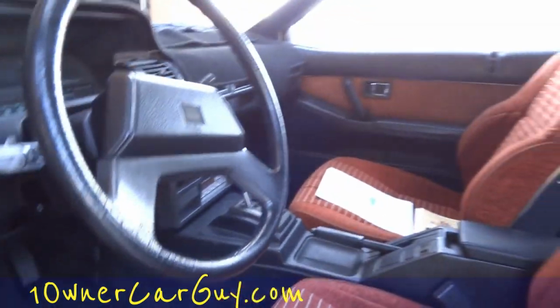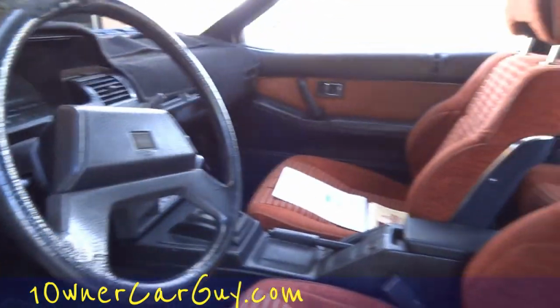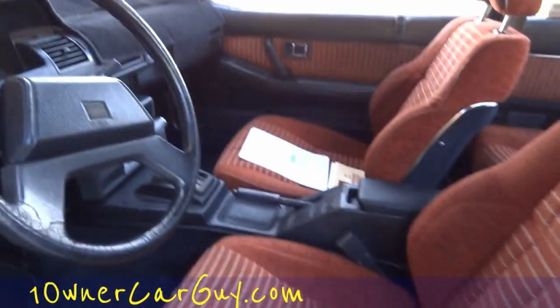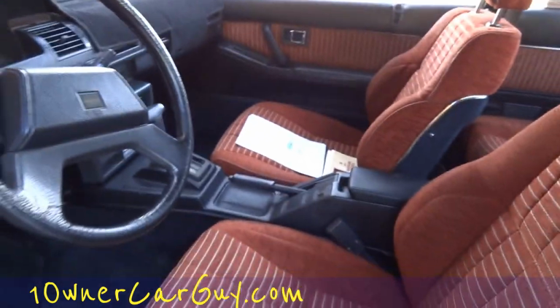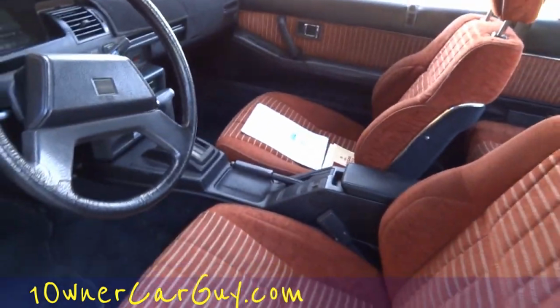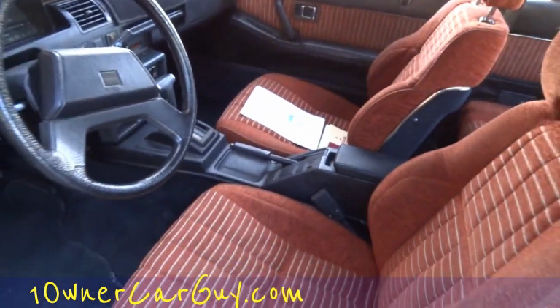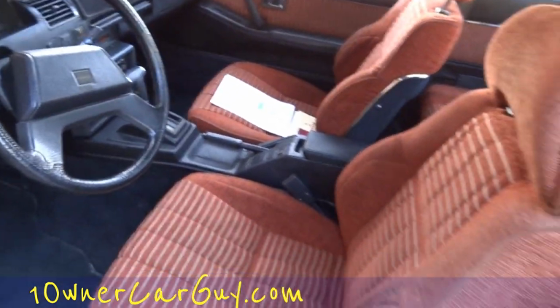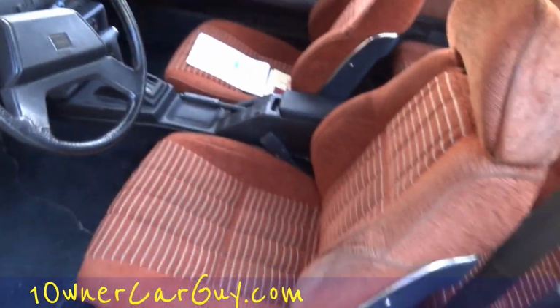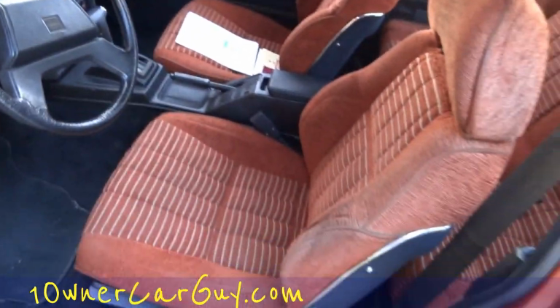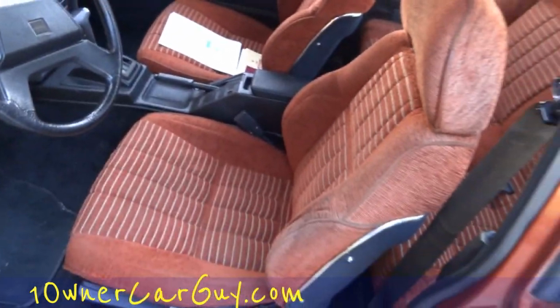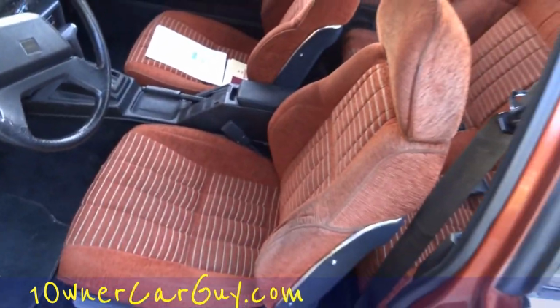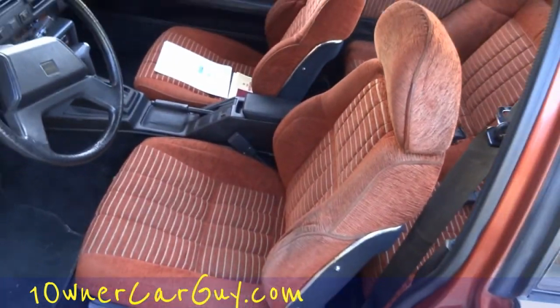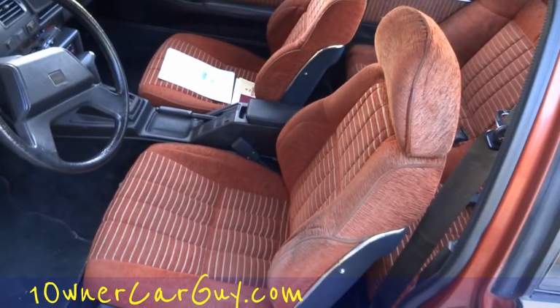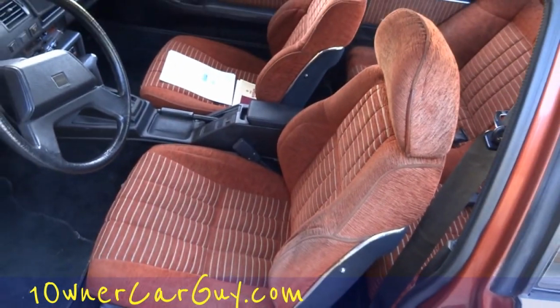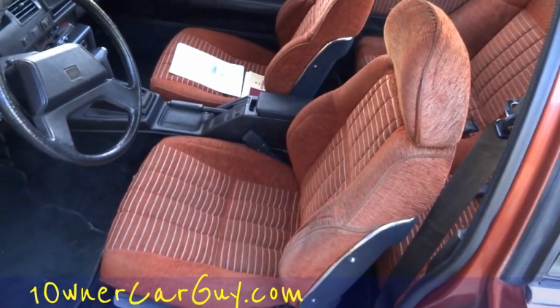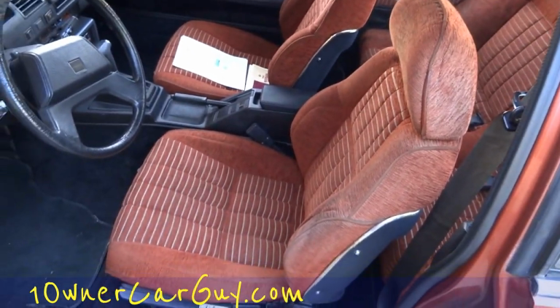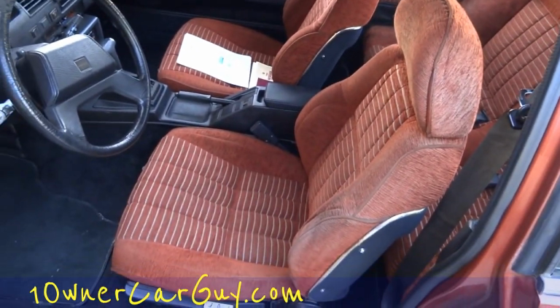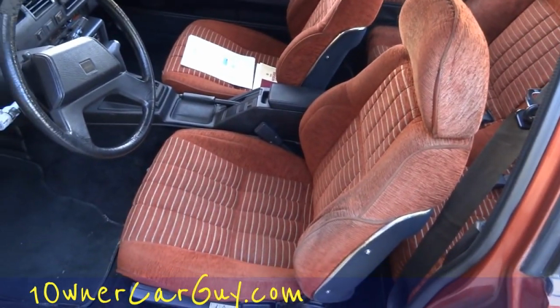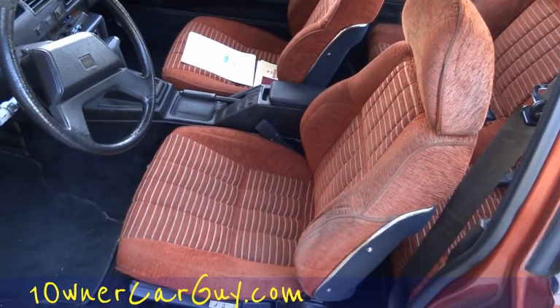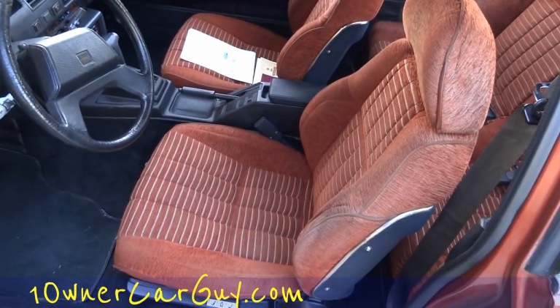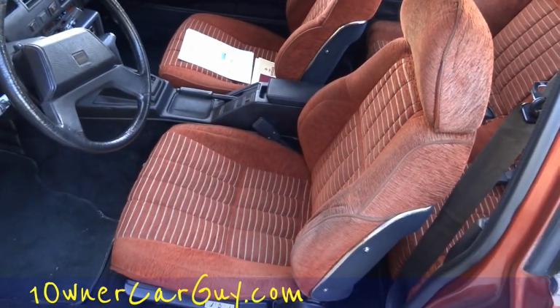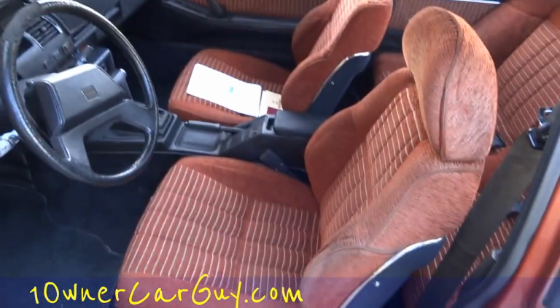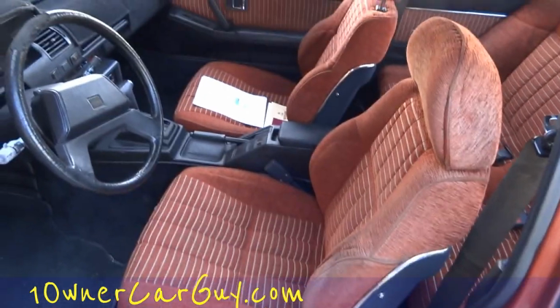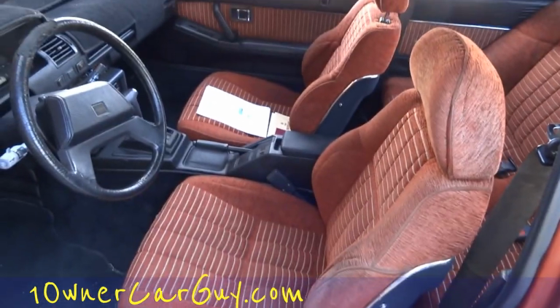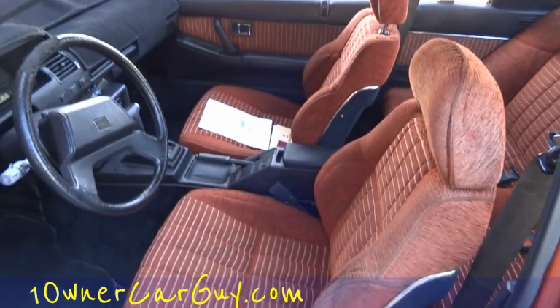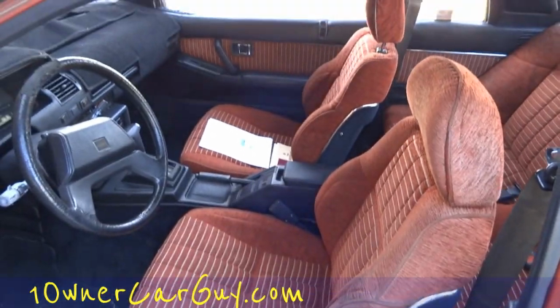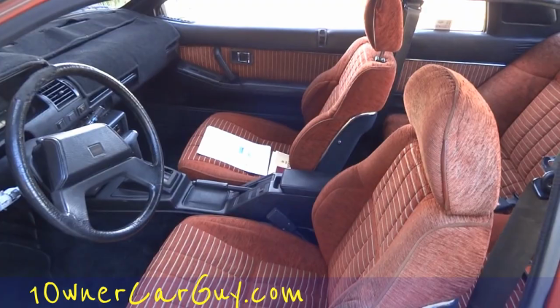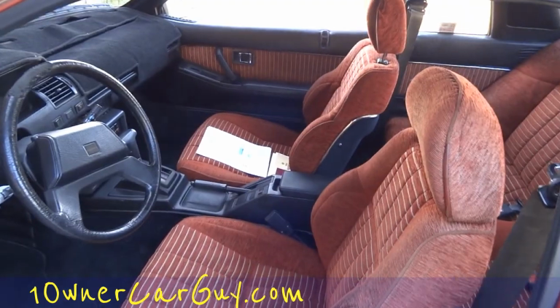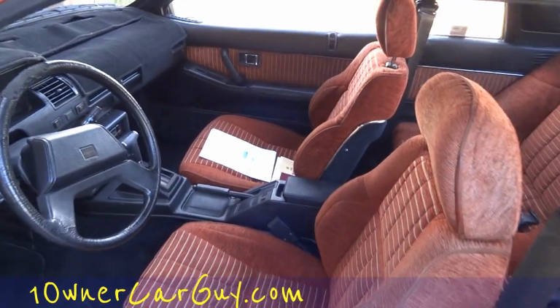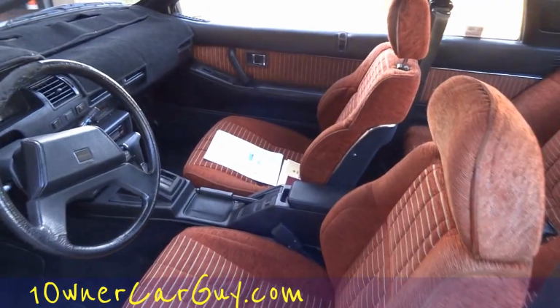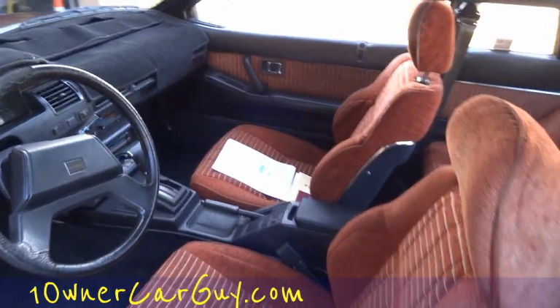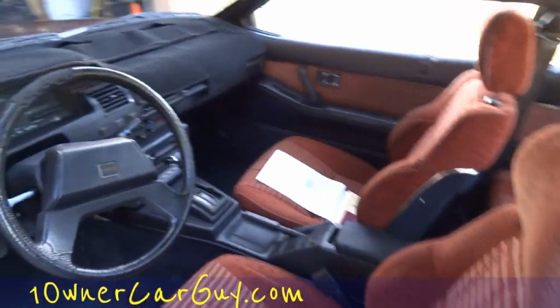Seats are in great shape — look at that. I'm not hiding anything on the other side; I'll move that in a second.